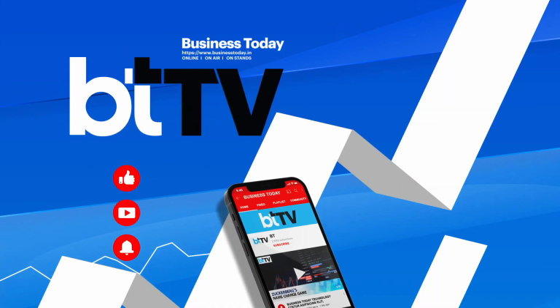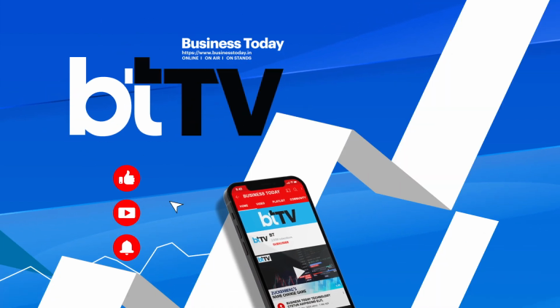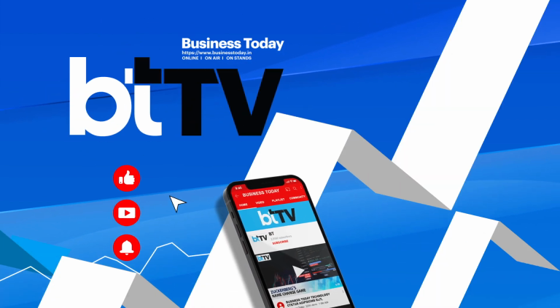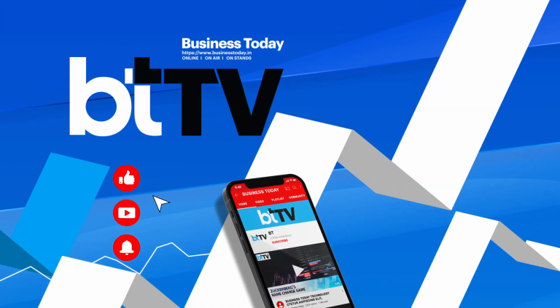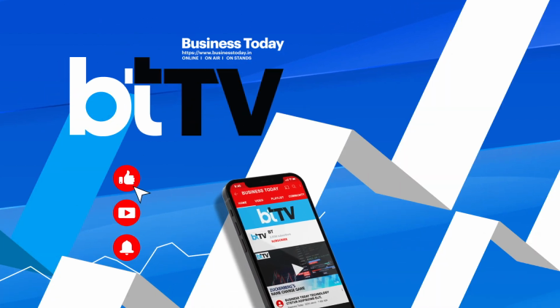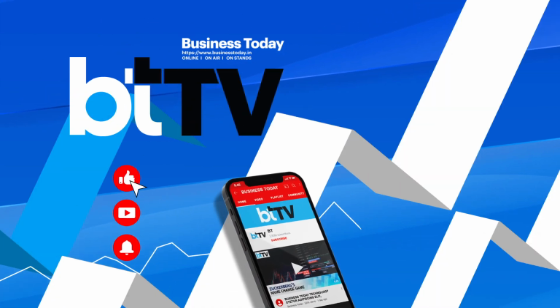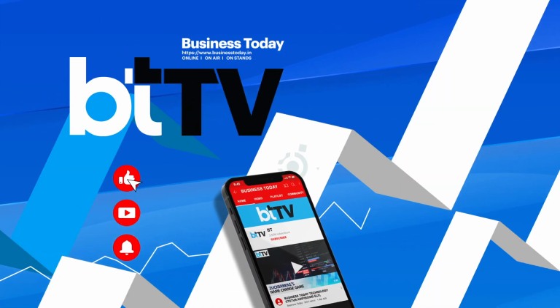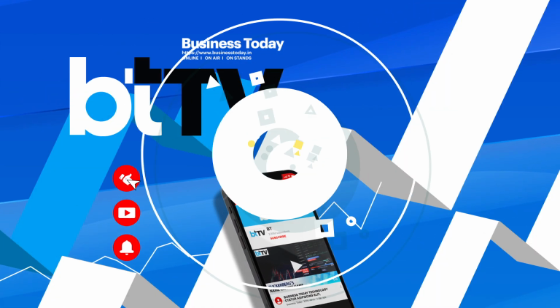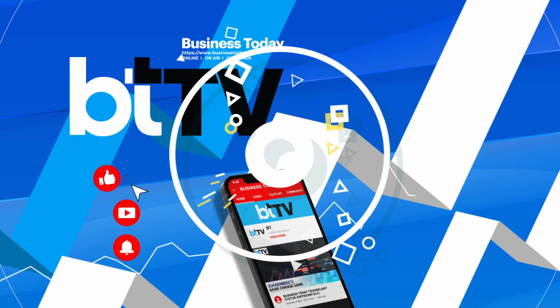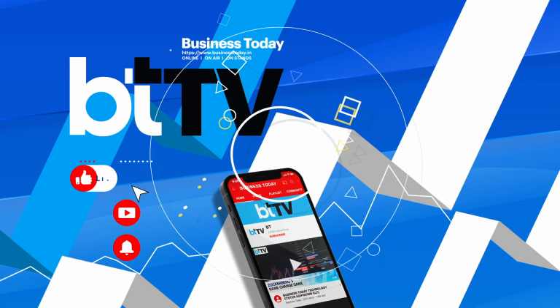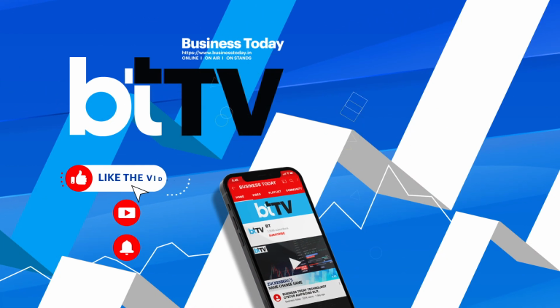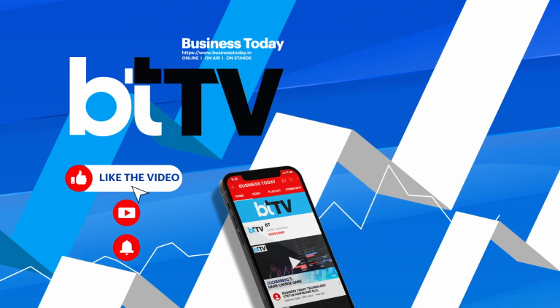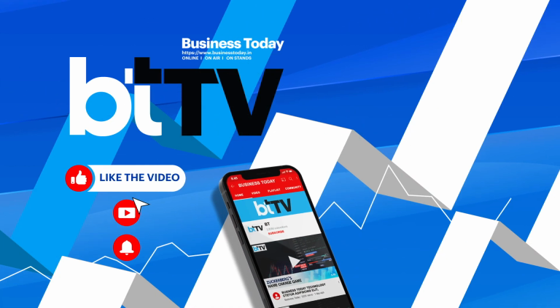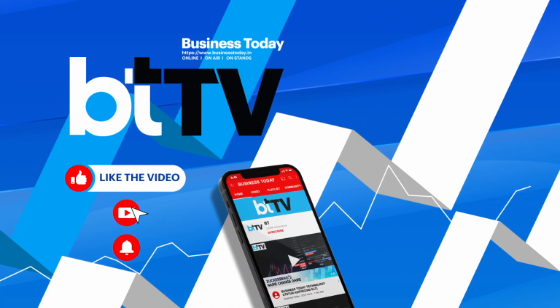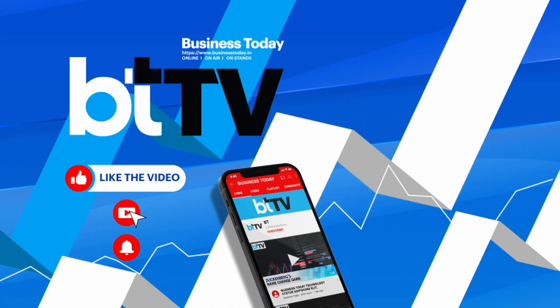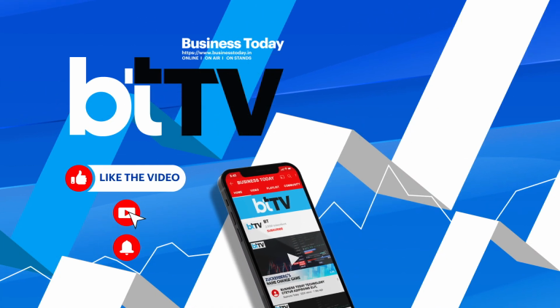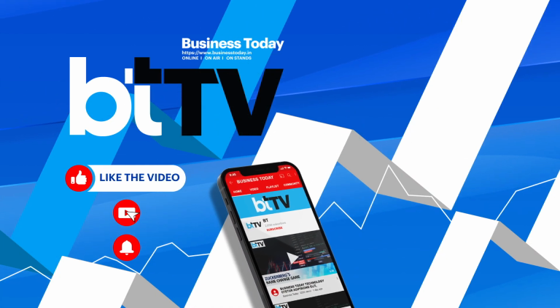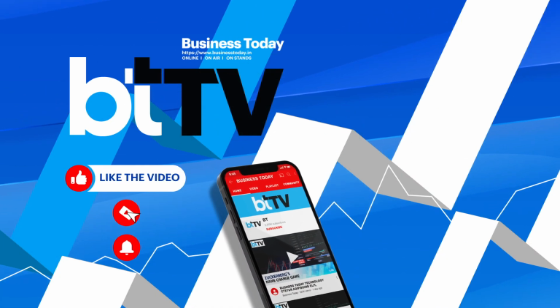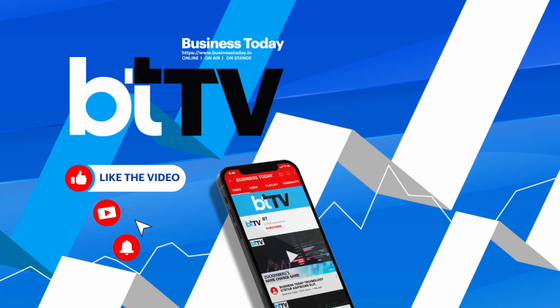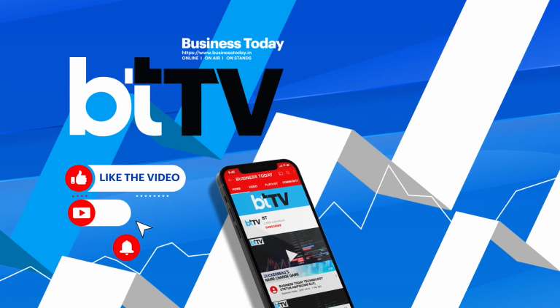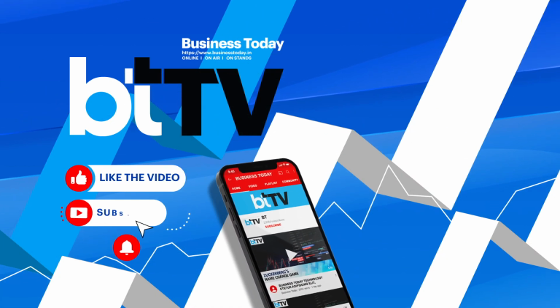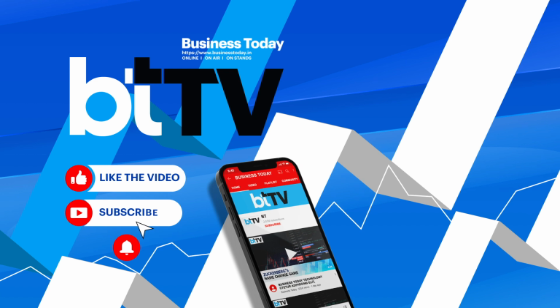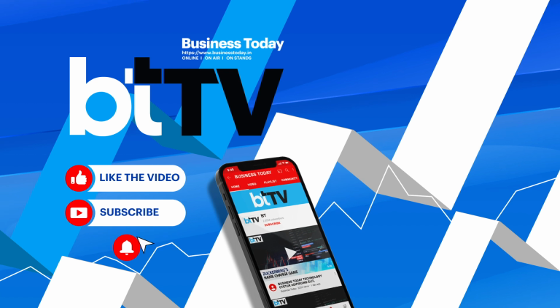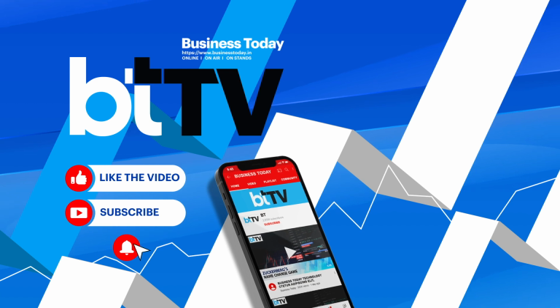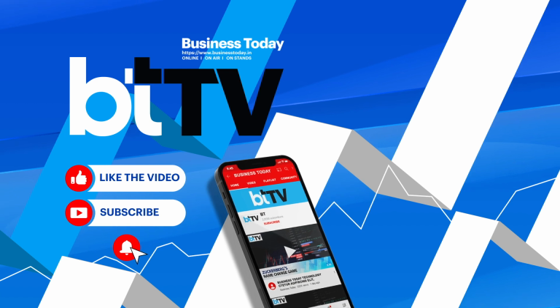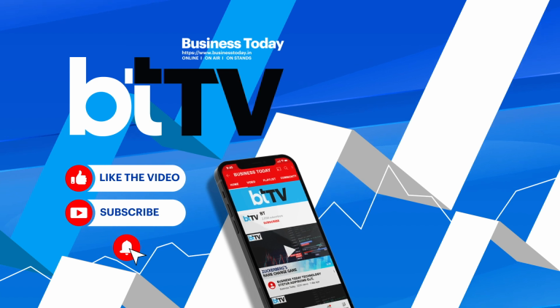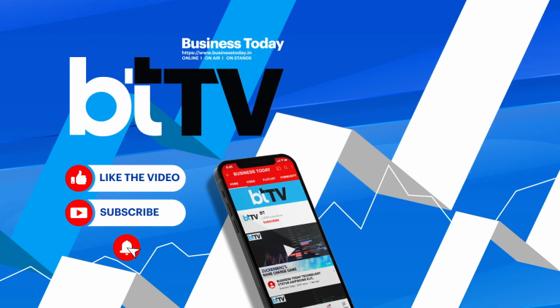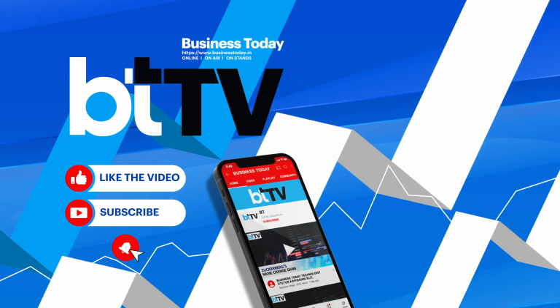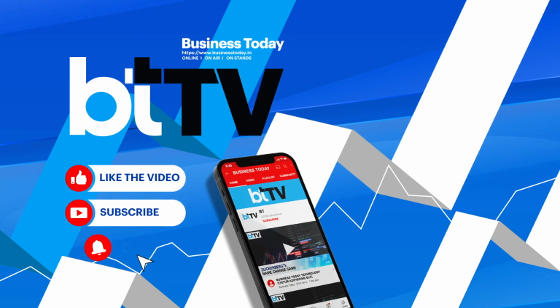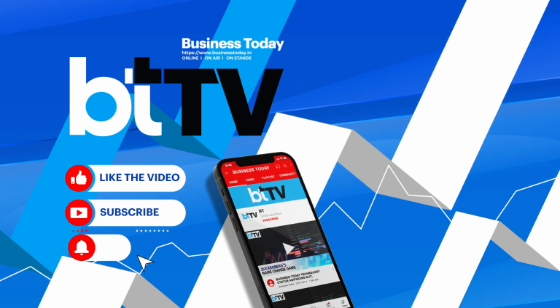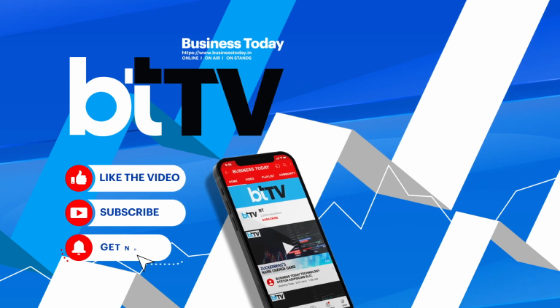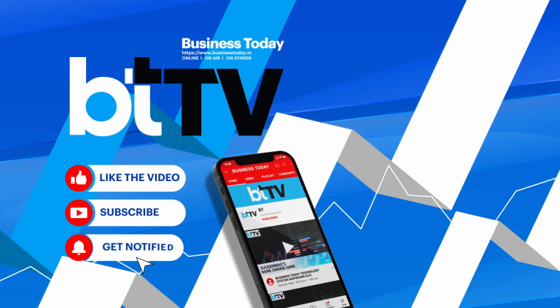If you liked the video, do like, comment, share, and subscribe. Thank you.